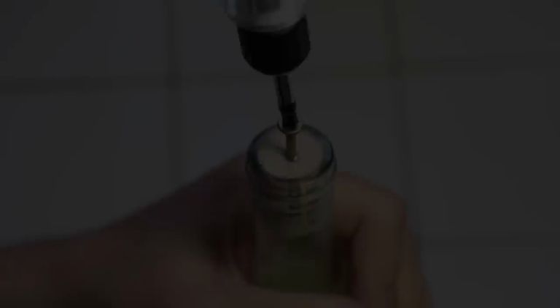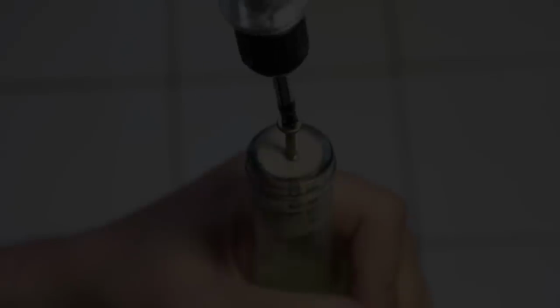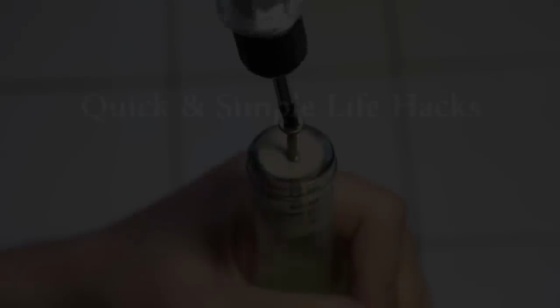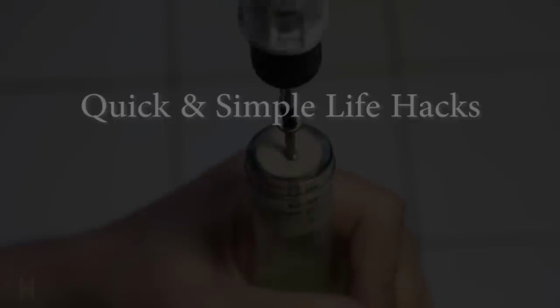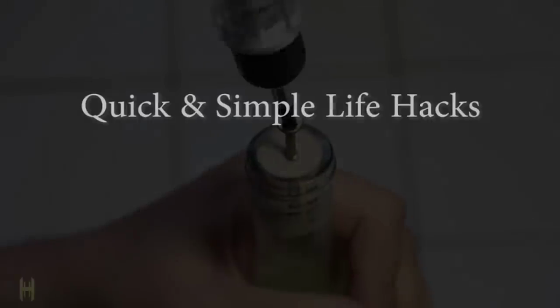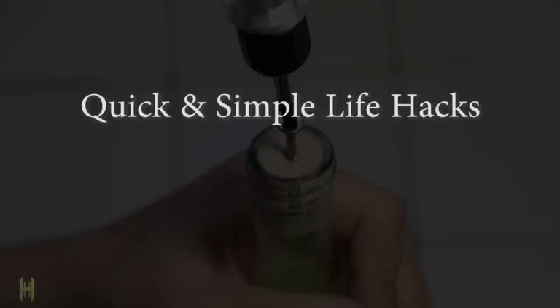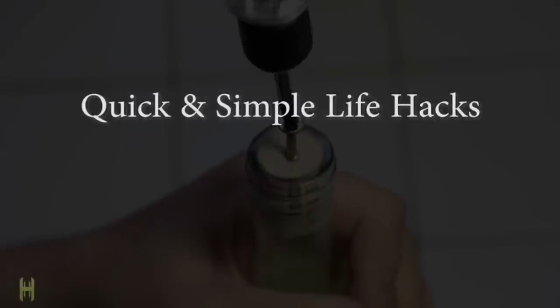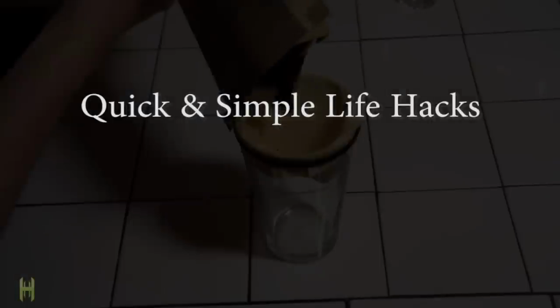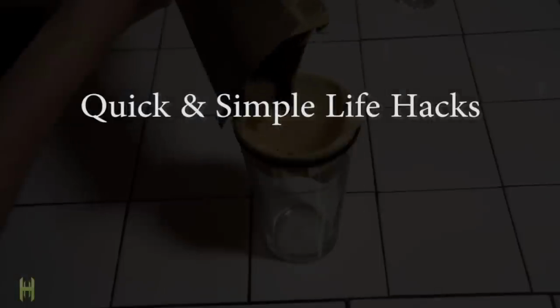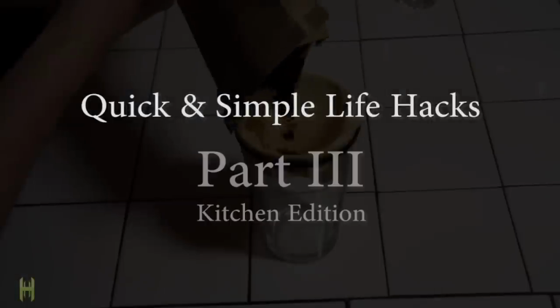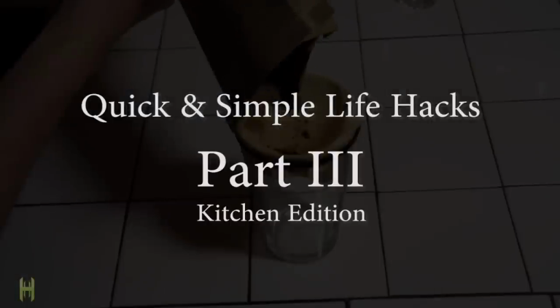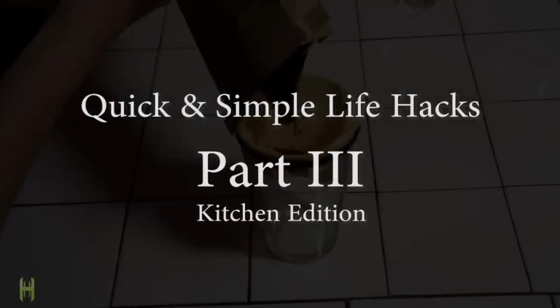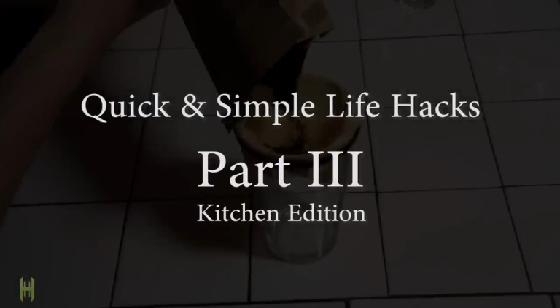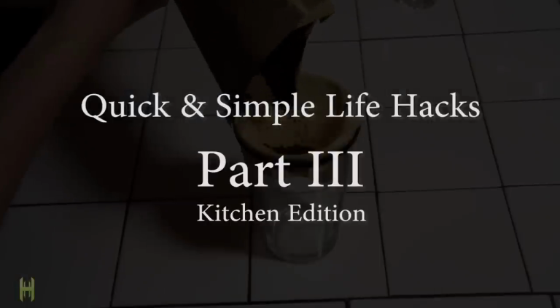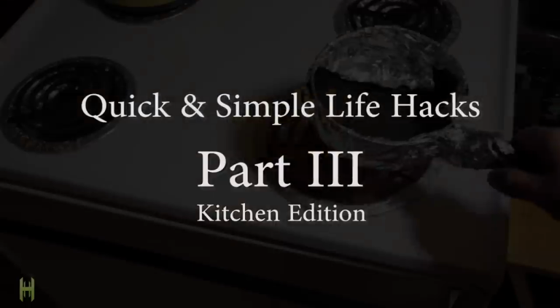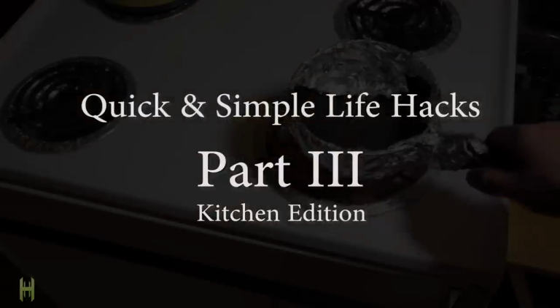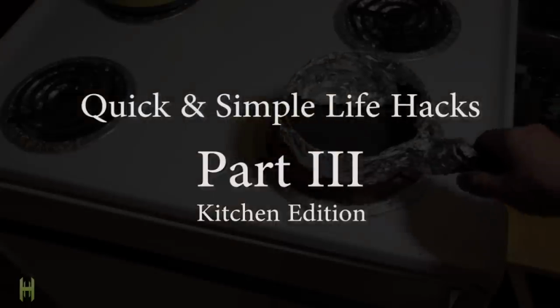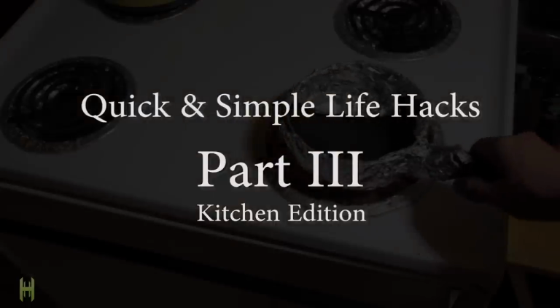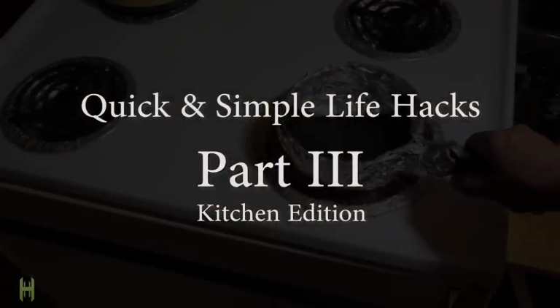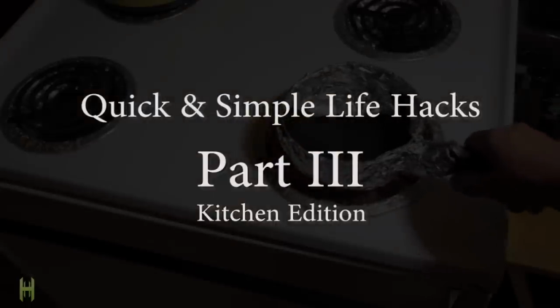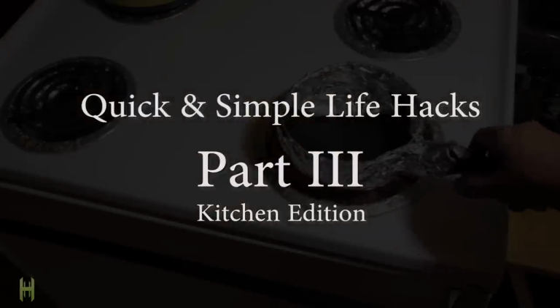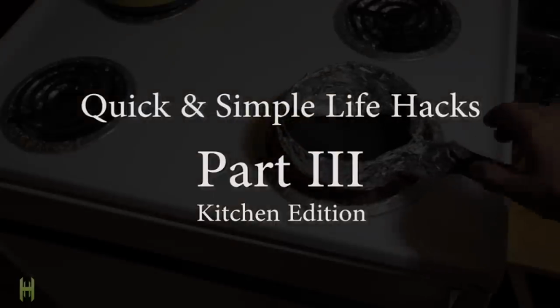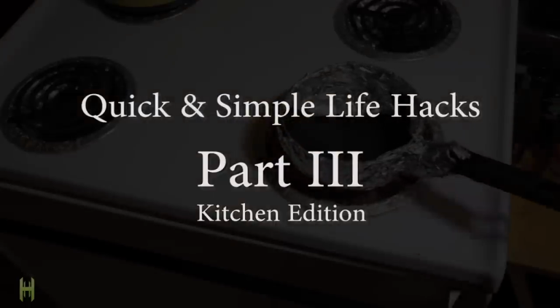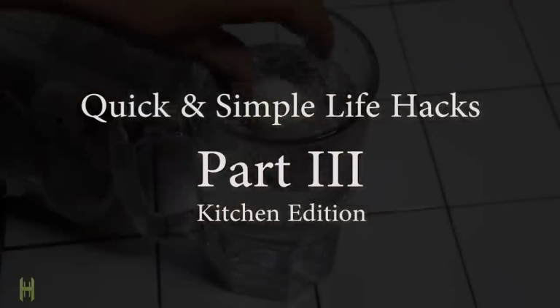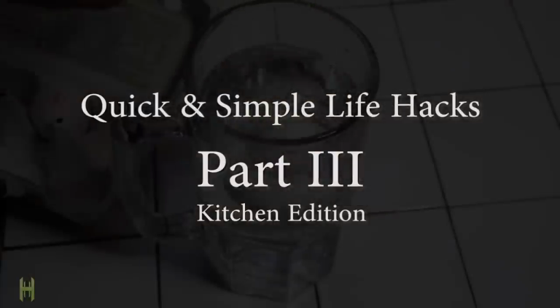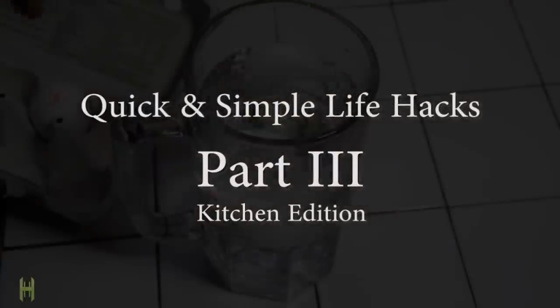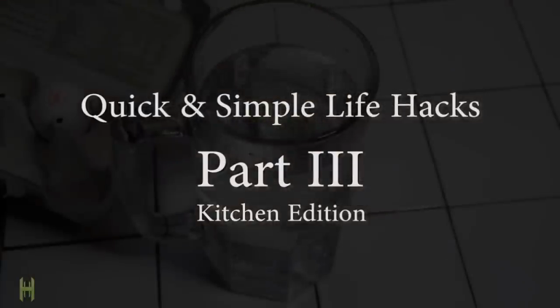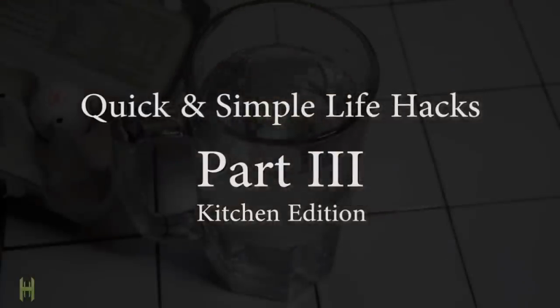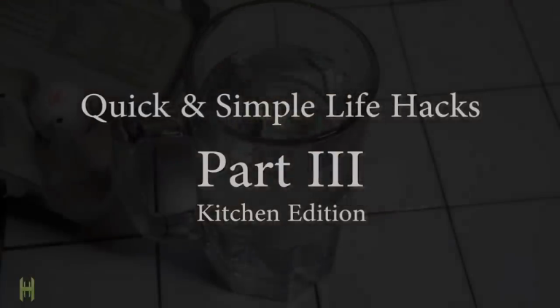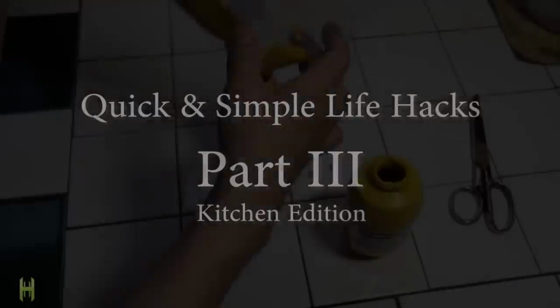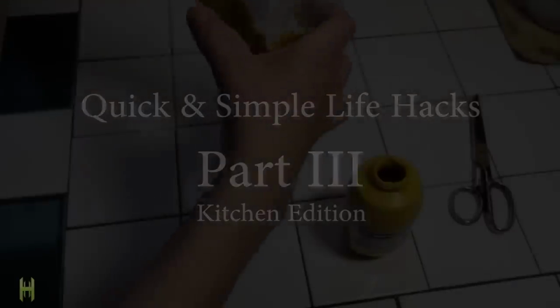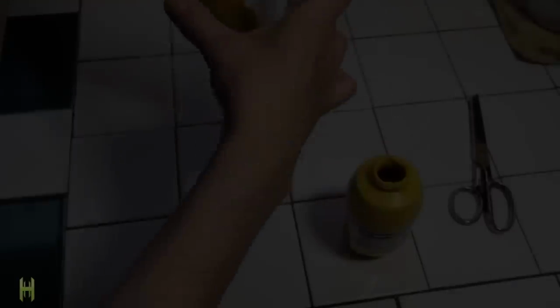Welcome to Quick and Simple Life Hacks Part 3, Kitchen Edition. Here are ten awesome tricks to use on your culinary adventures.